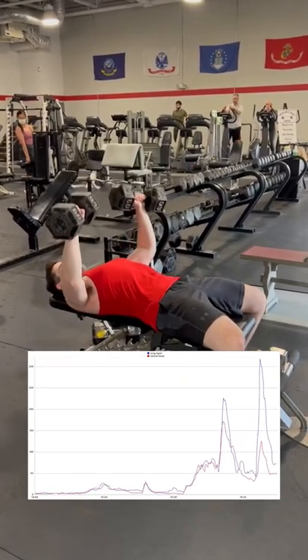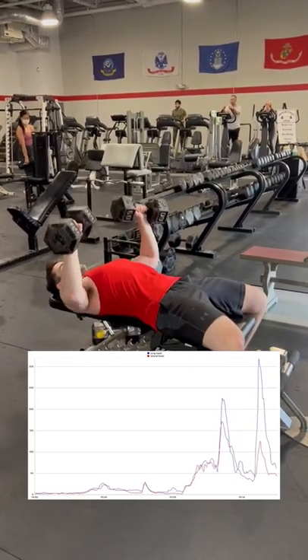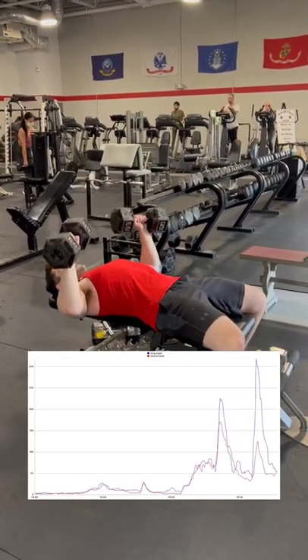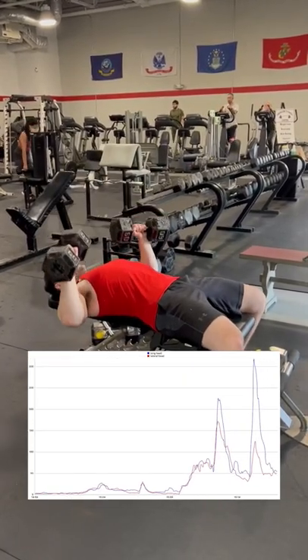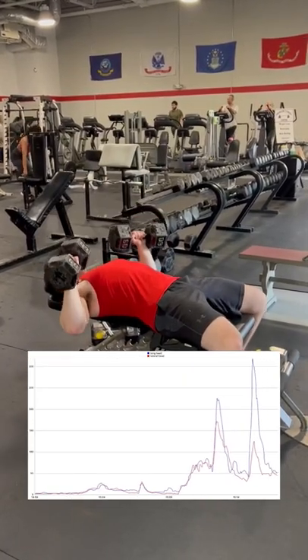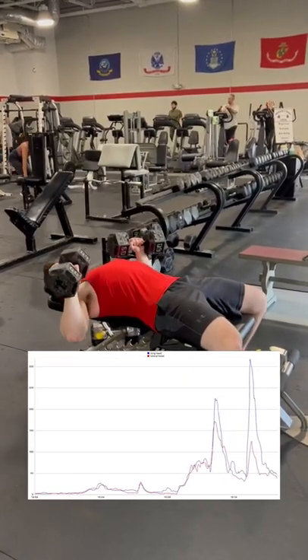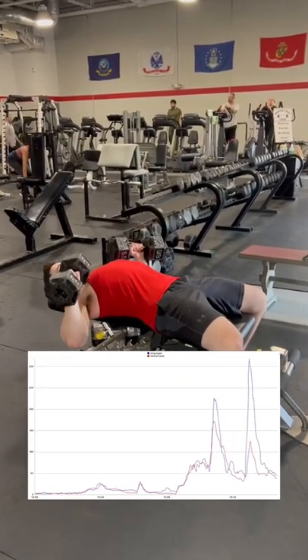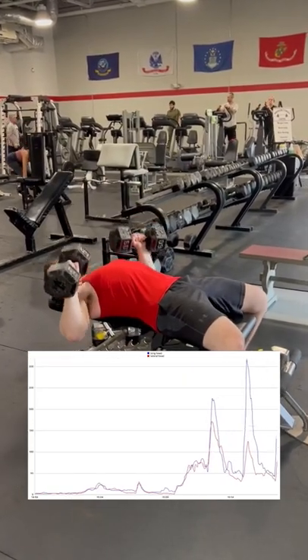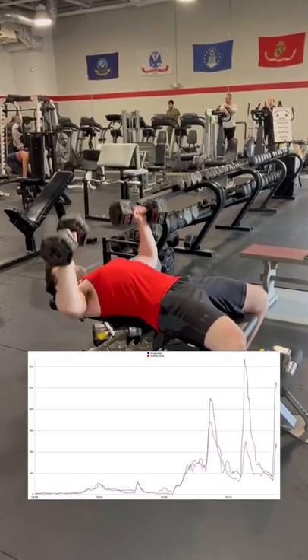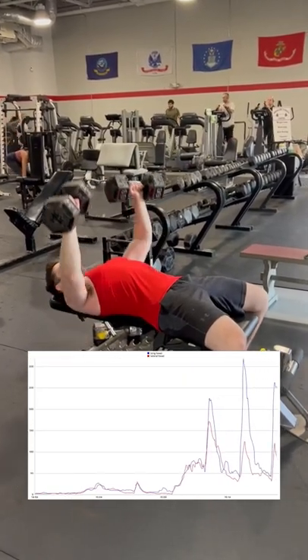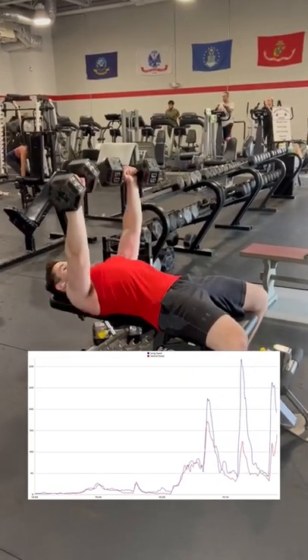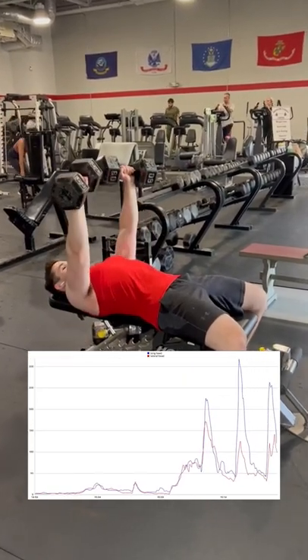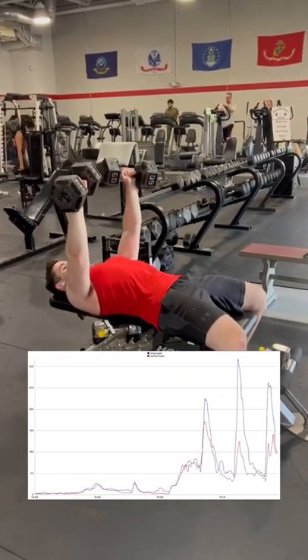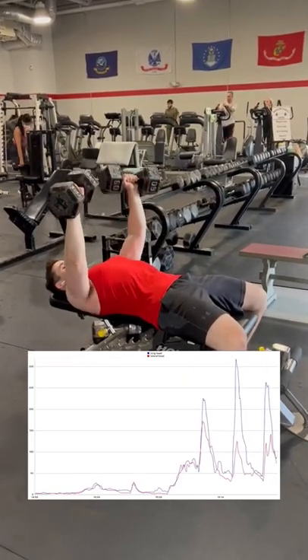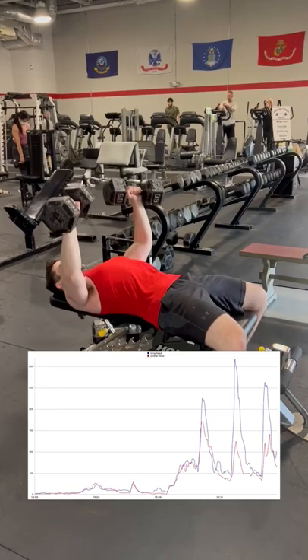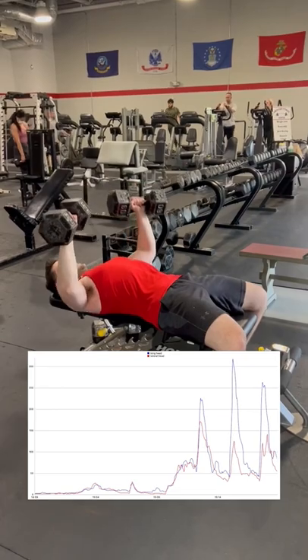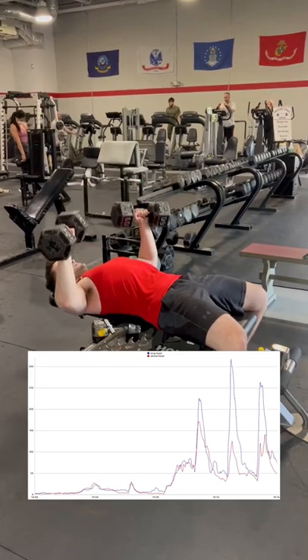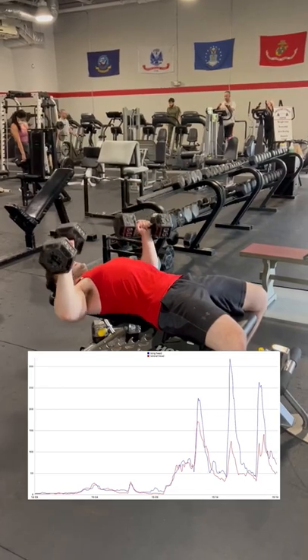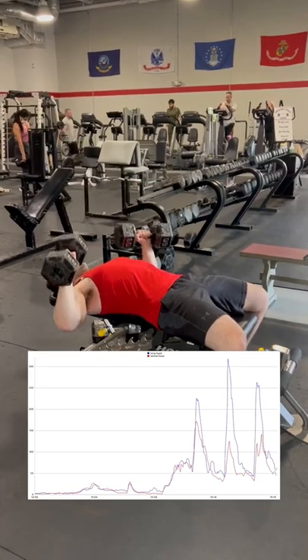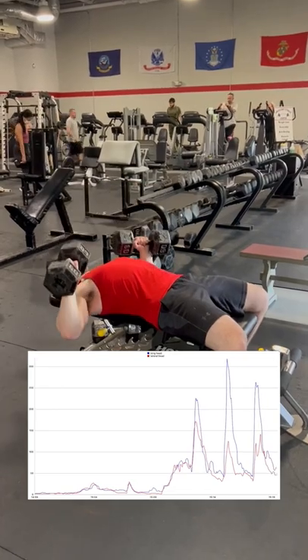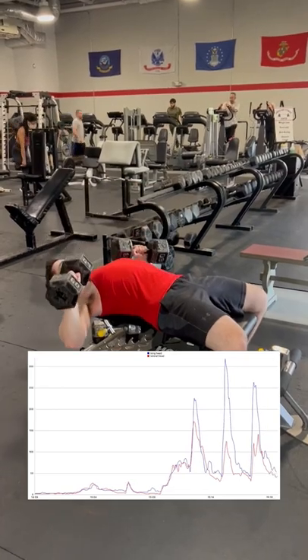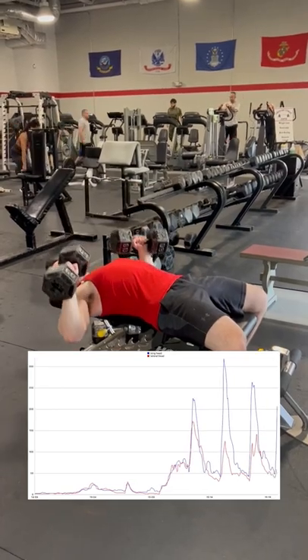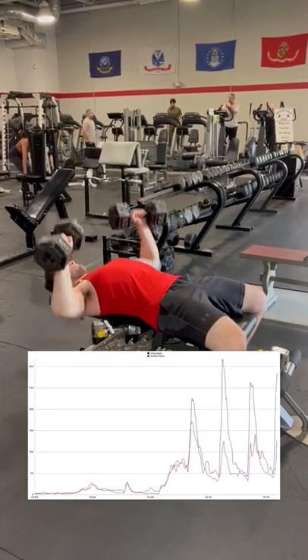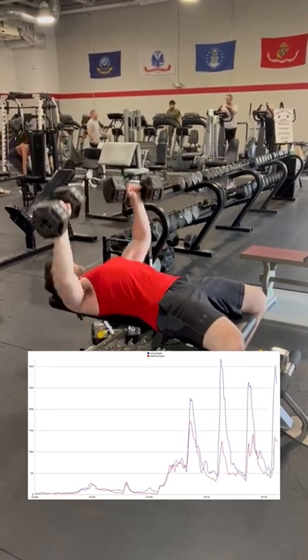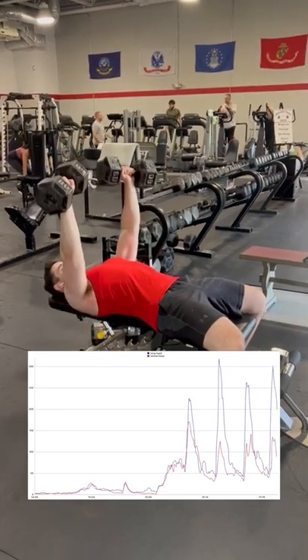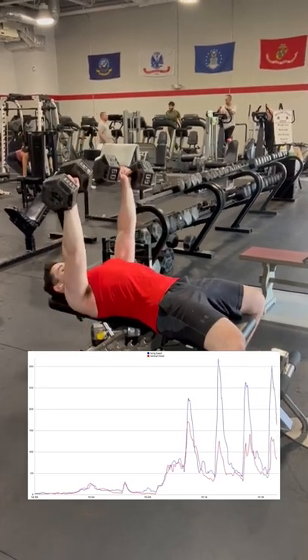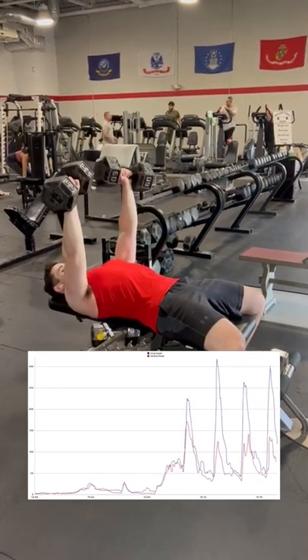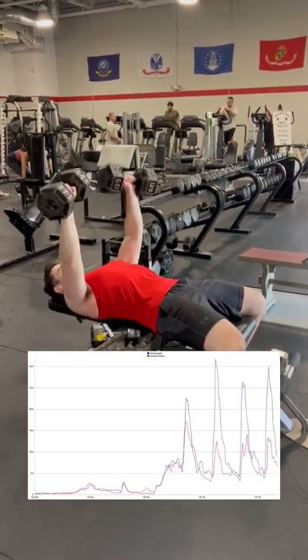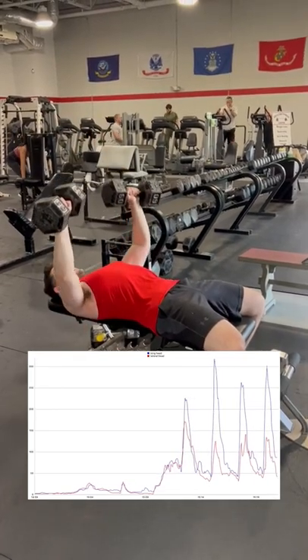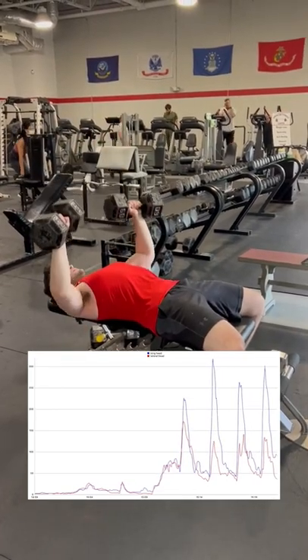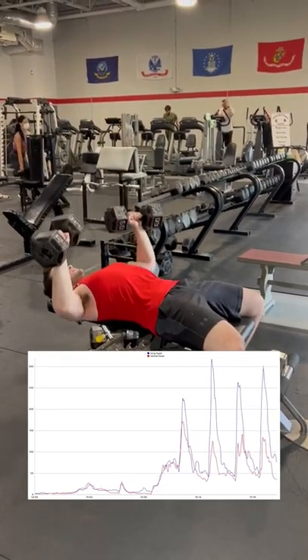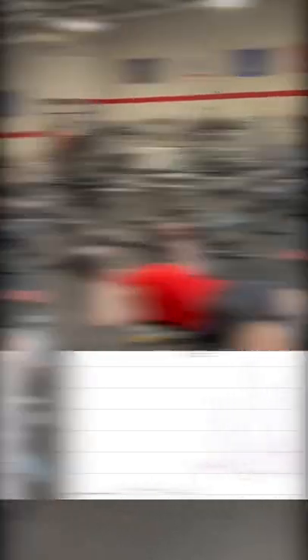As you can see in this first flat bench exercise, the upper chest is of course working more than the anterior delt.